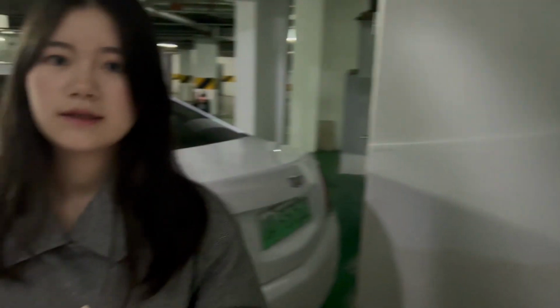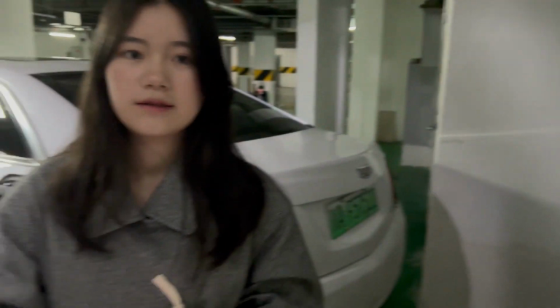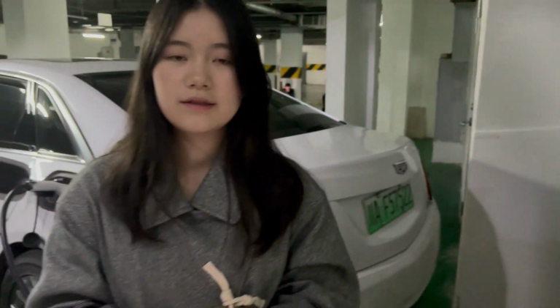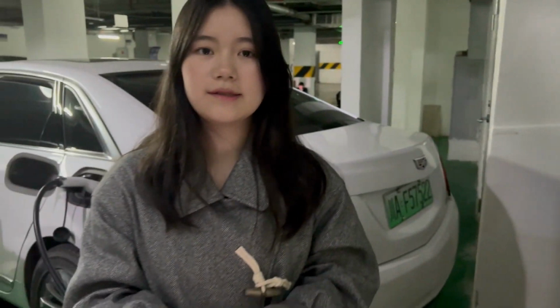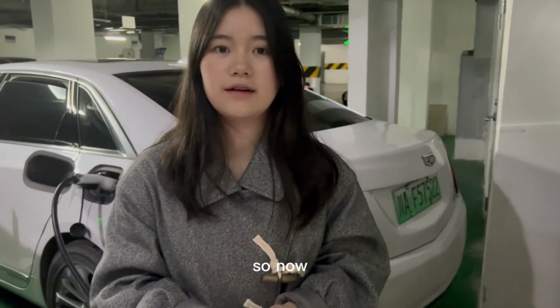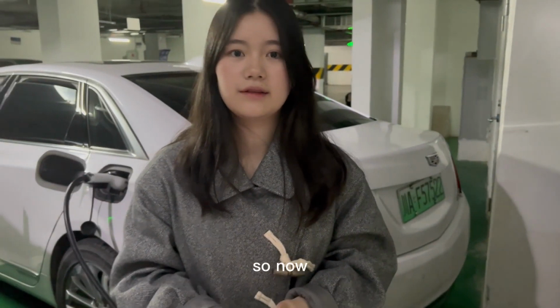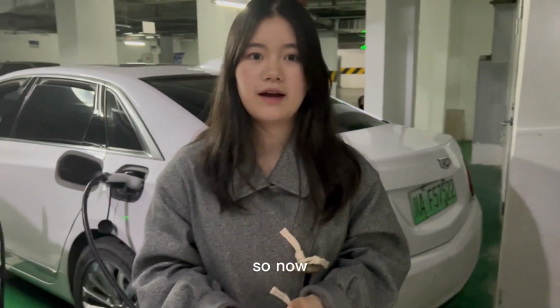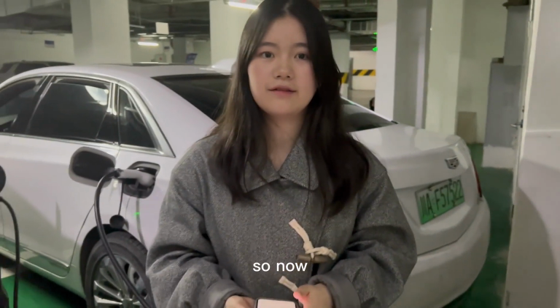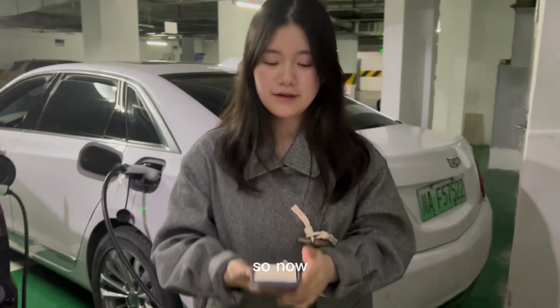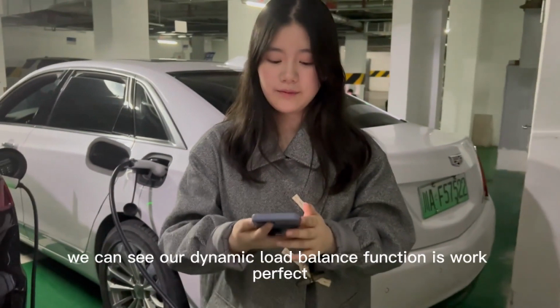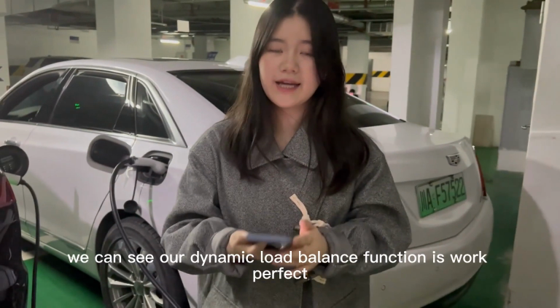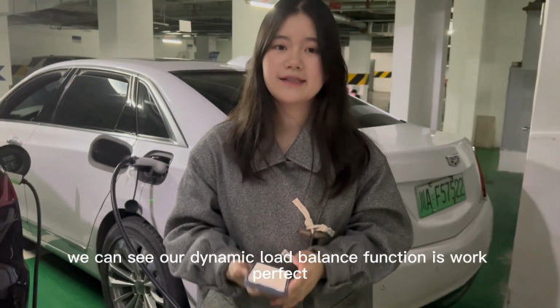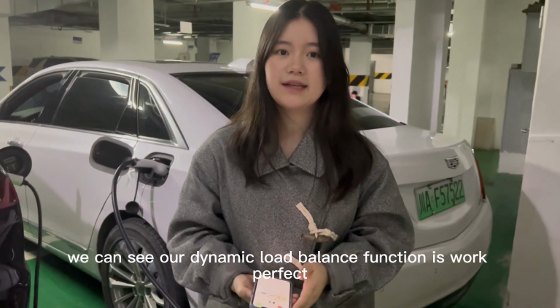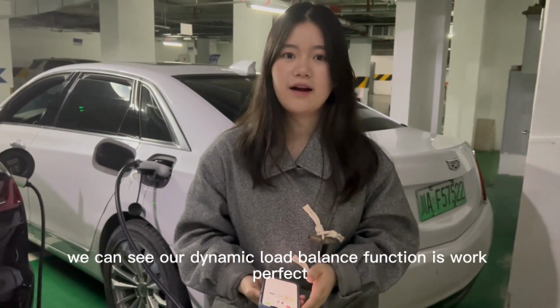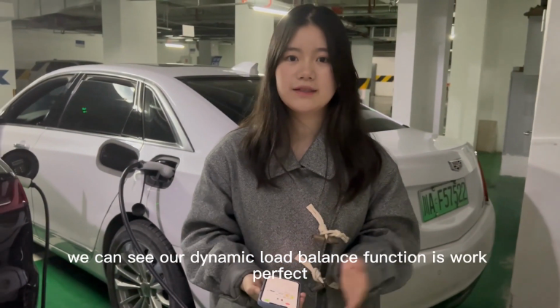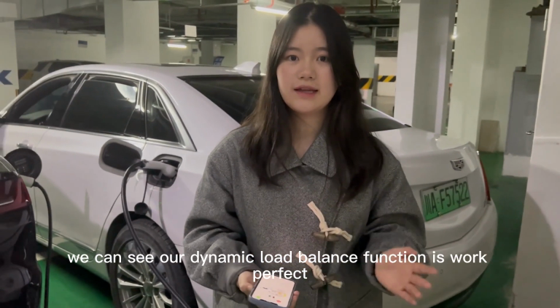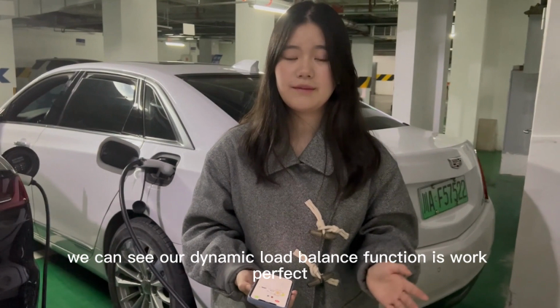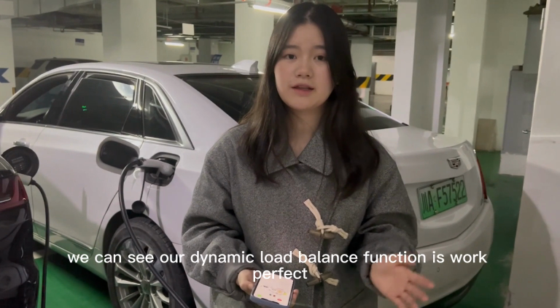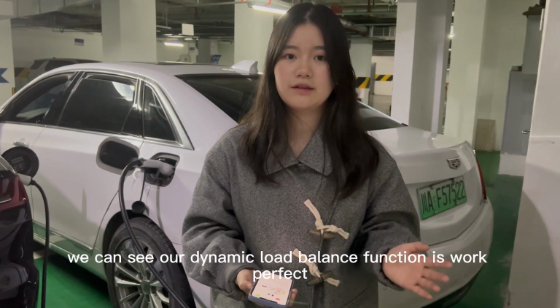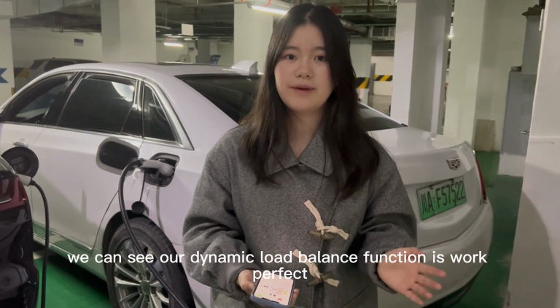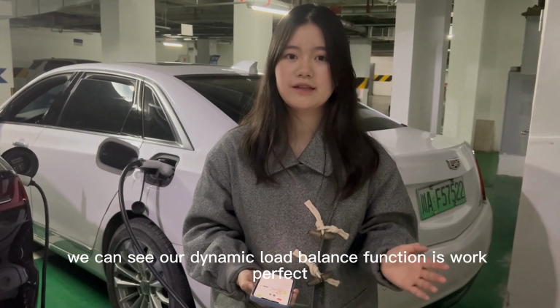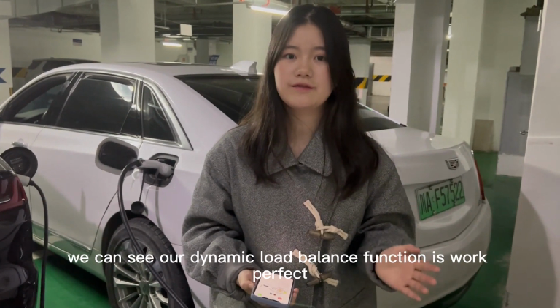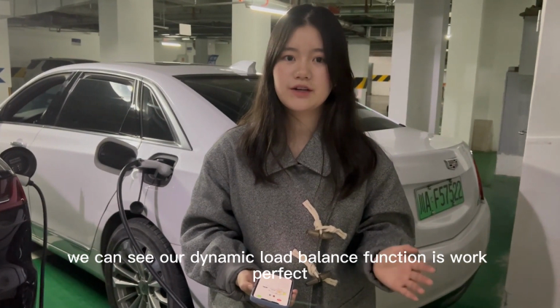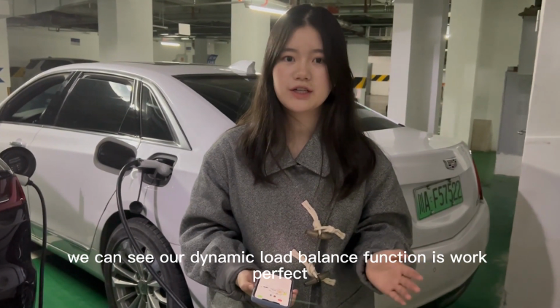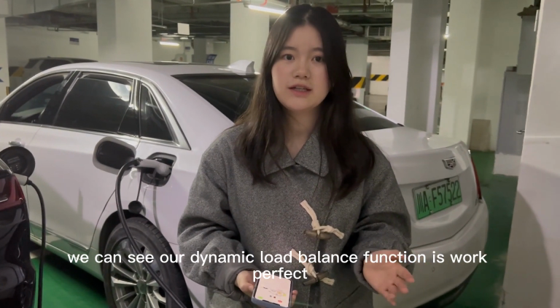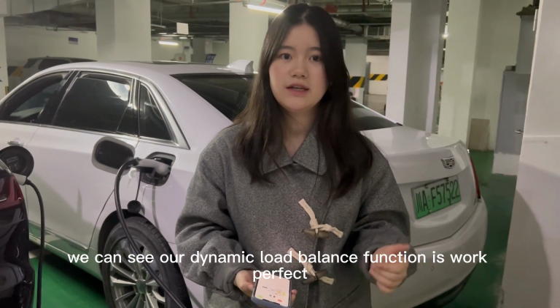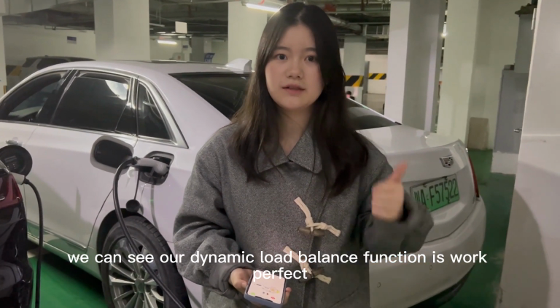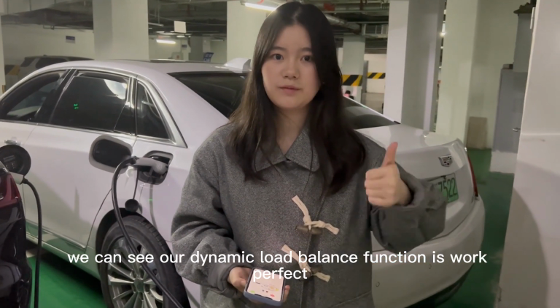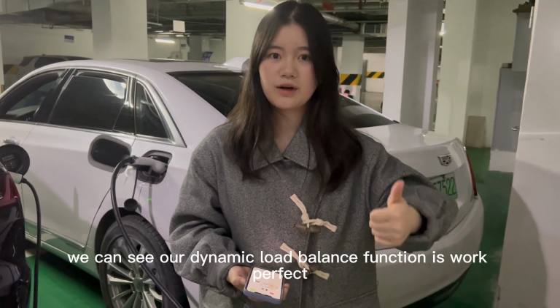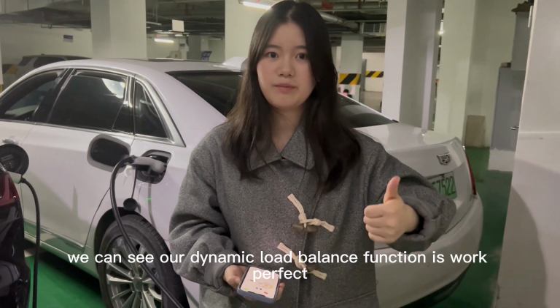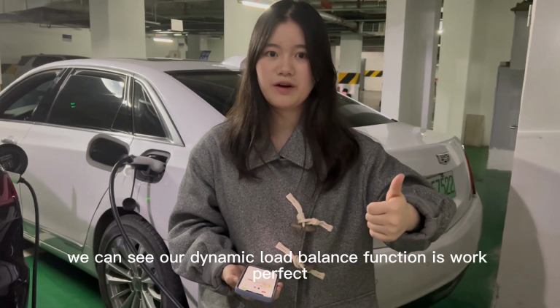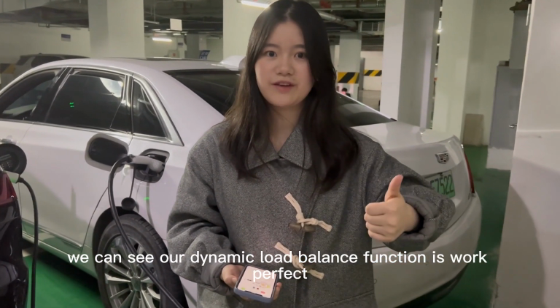So now we can see our dynamic load balance function is working perfectly.